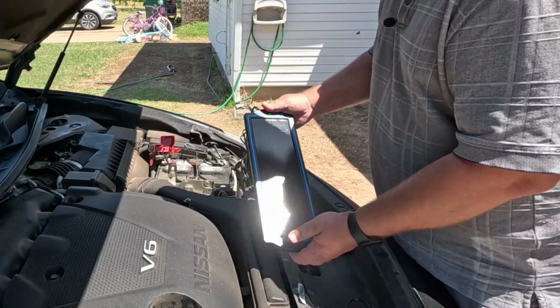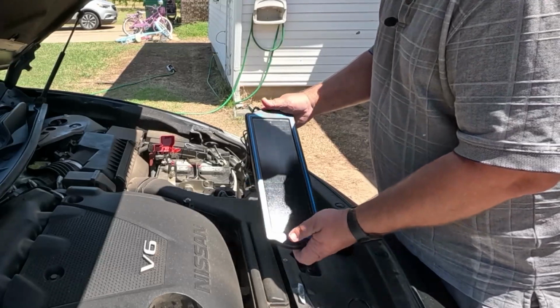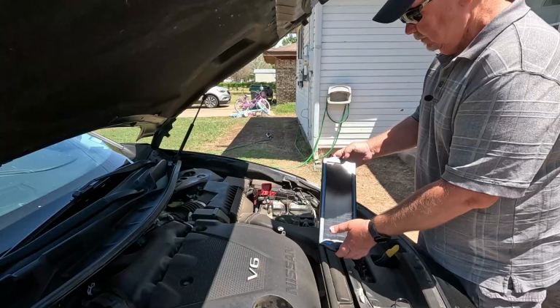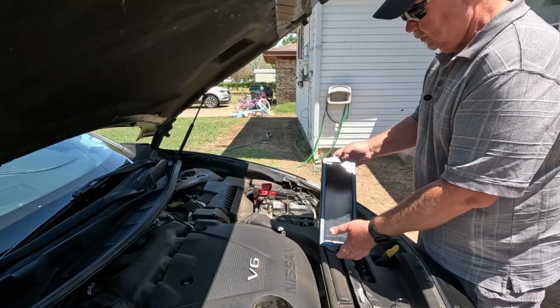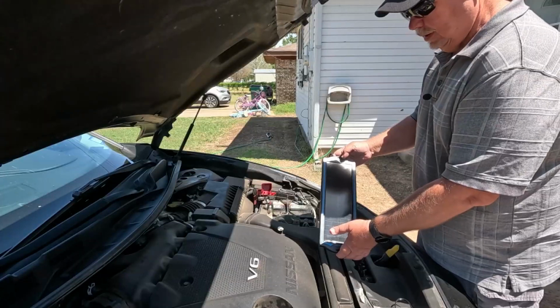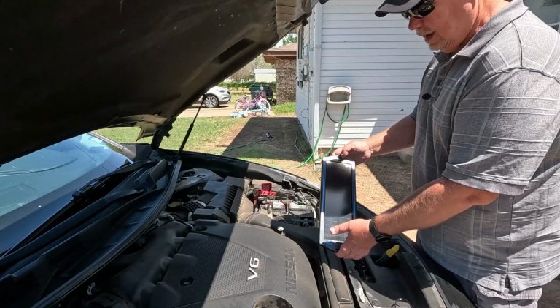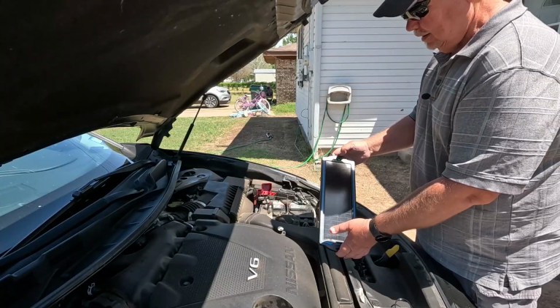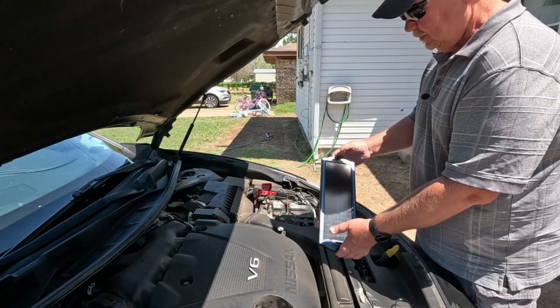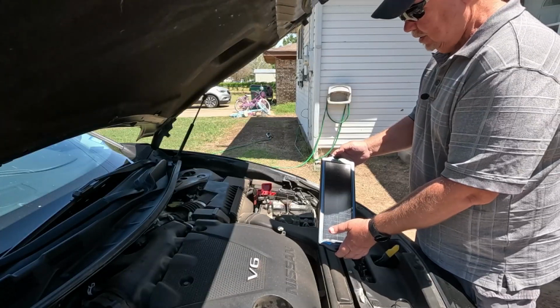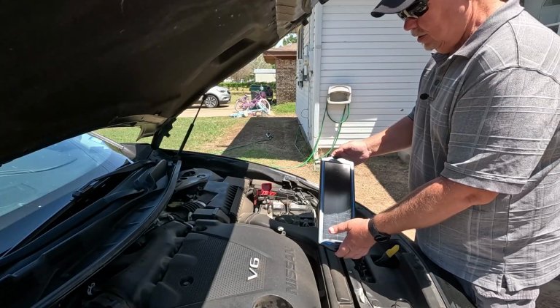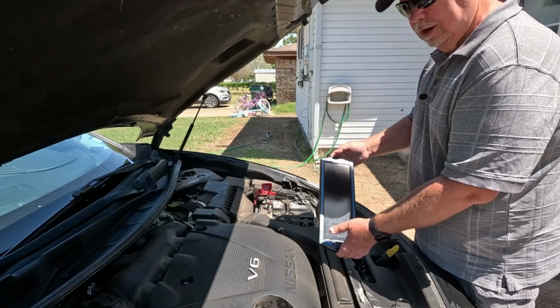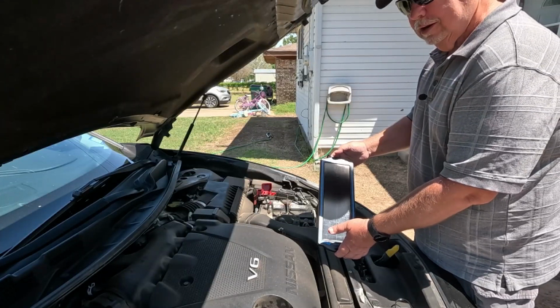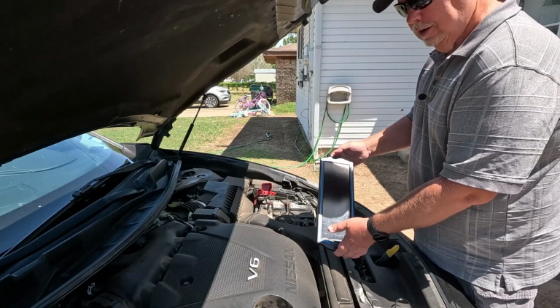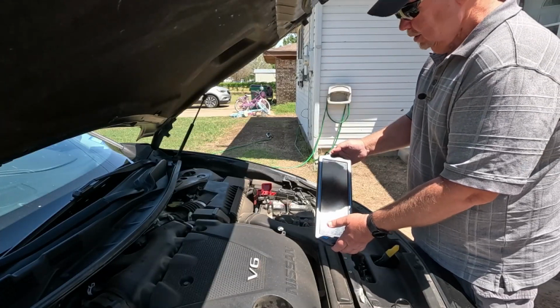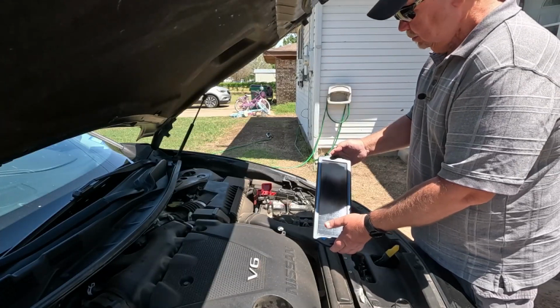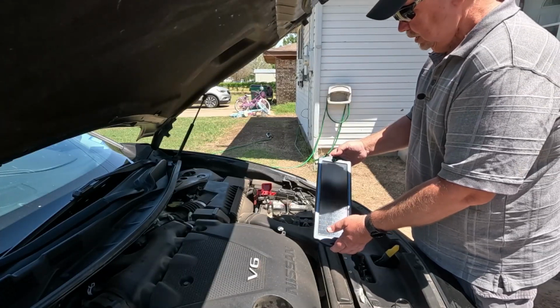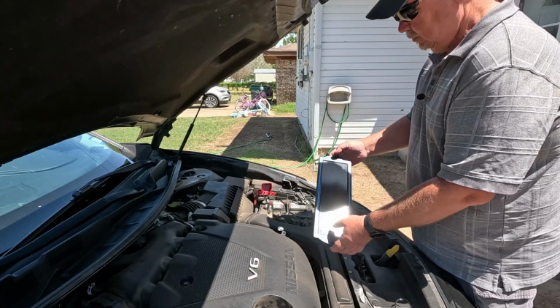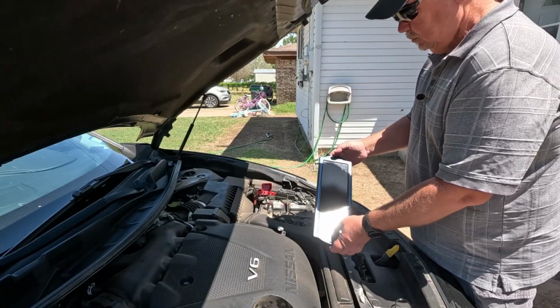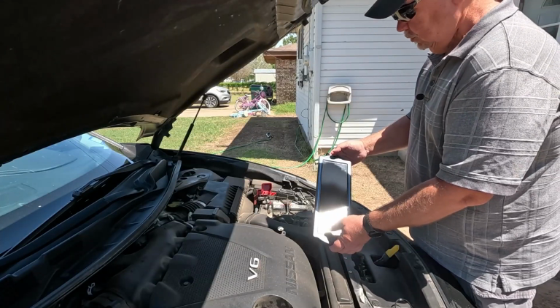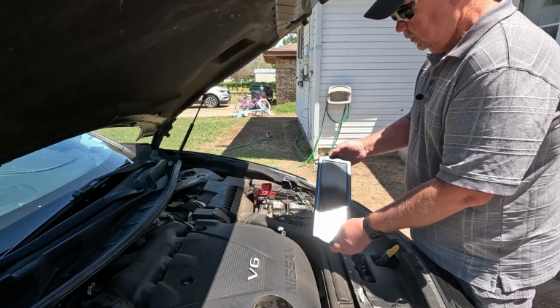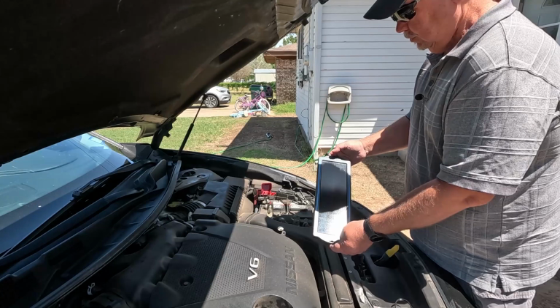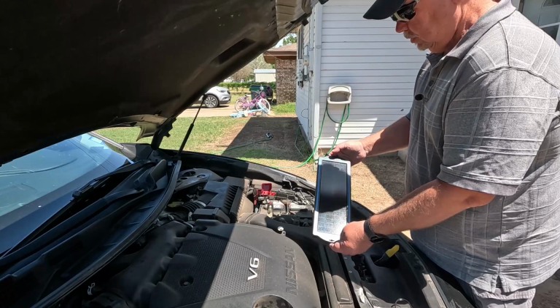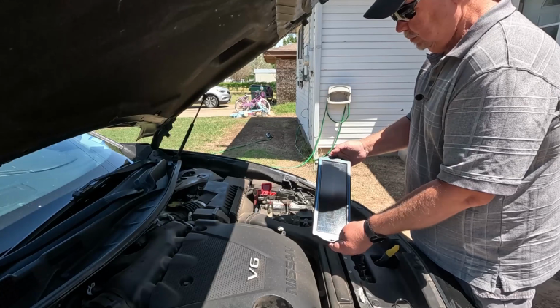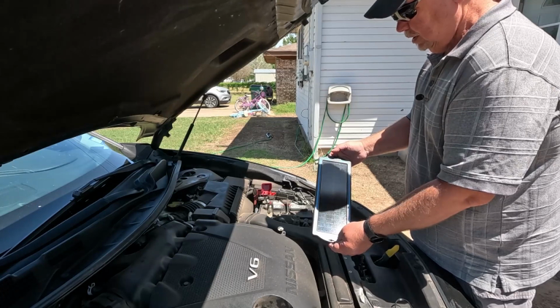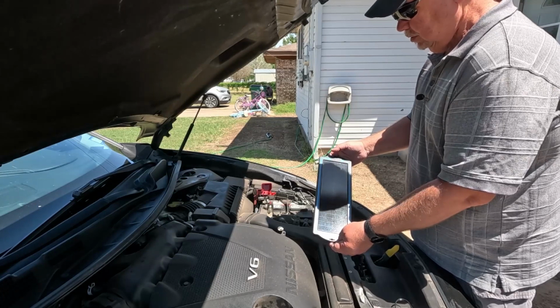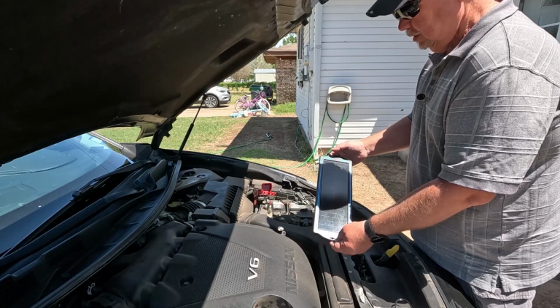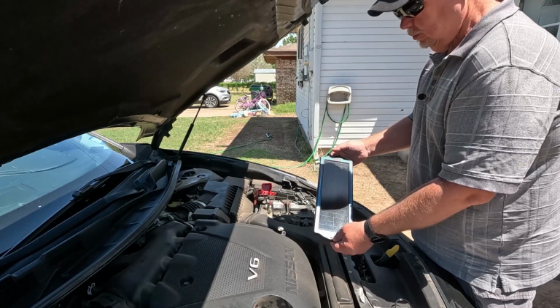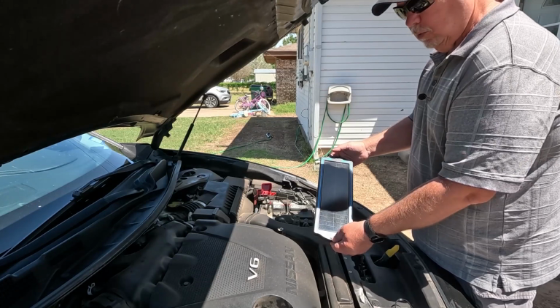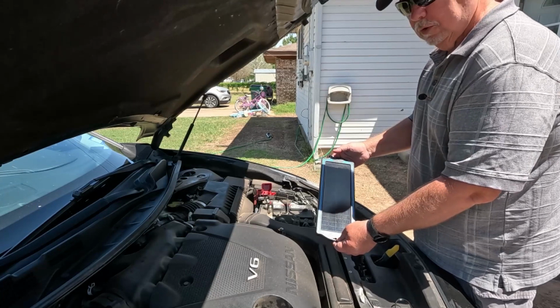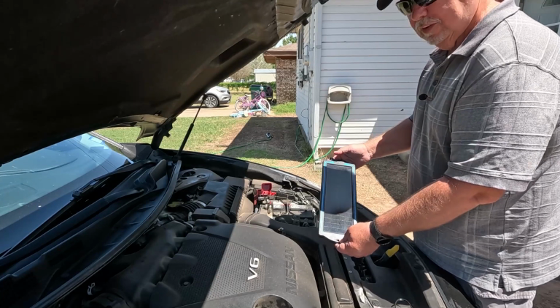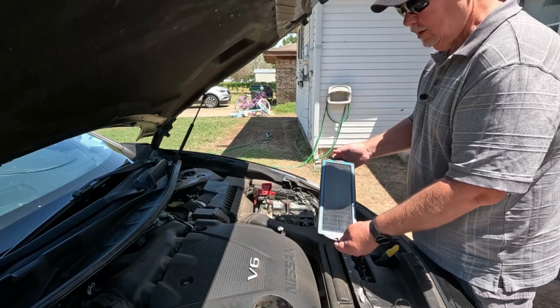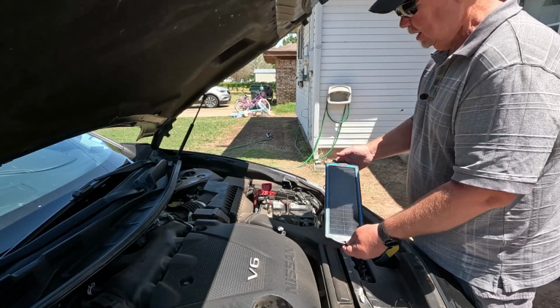If you can notice, we have a green light indicating we are getting solar and it is charging. If that green light is not on, you need to move your solar panel into more sunlight.